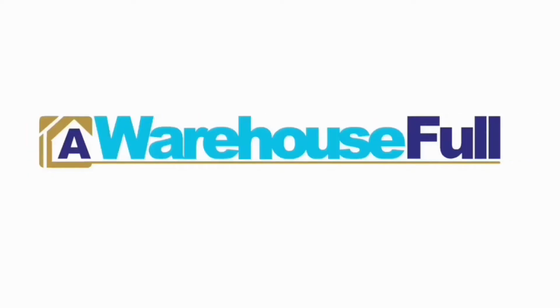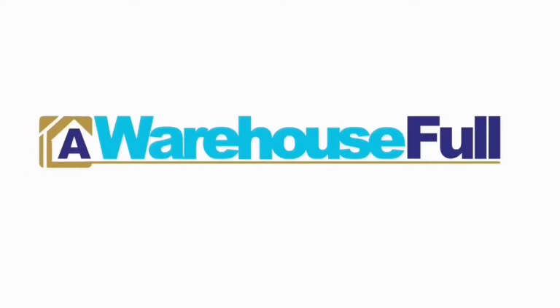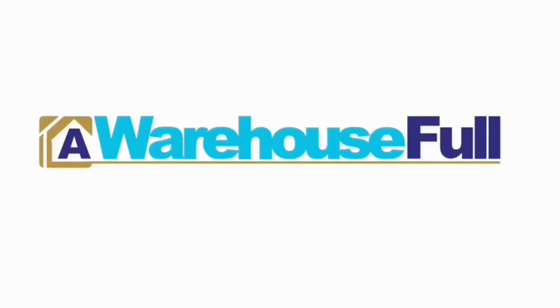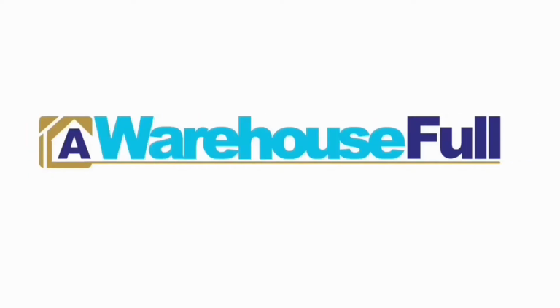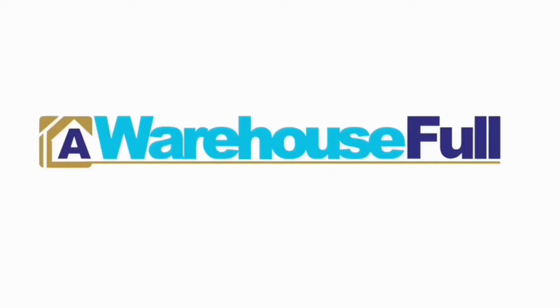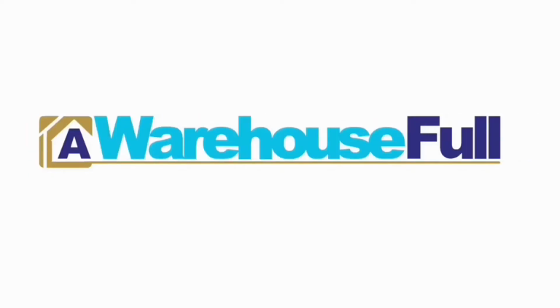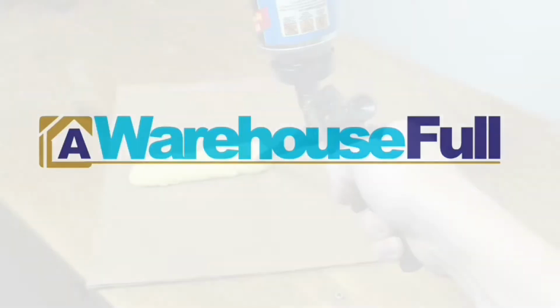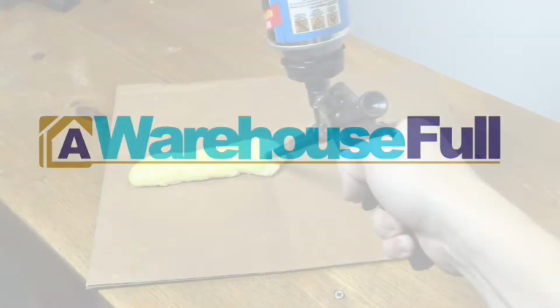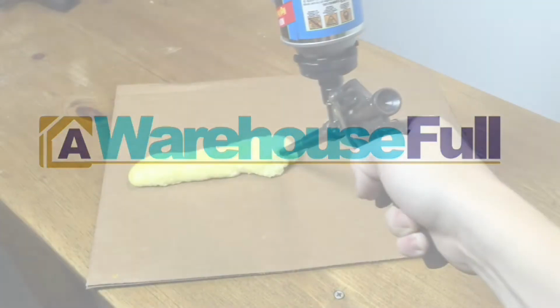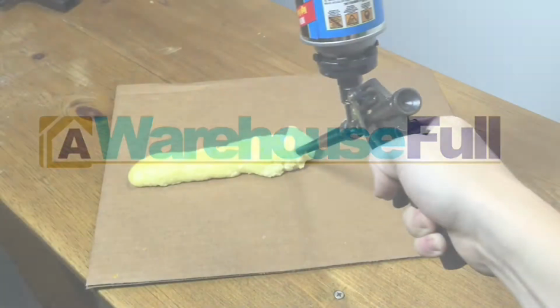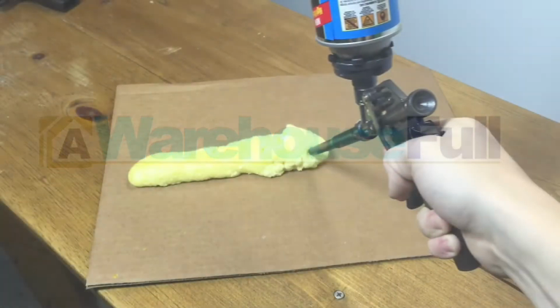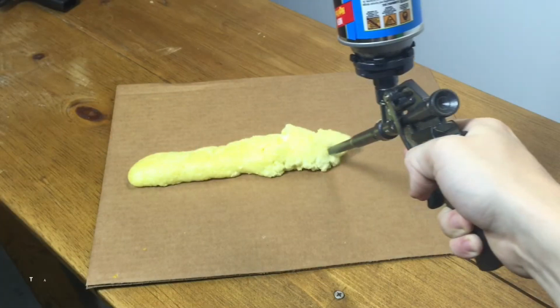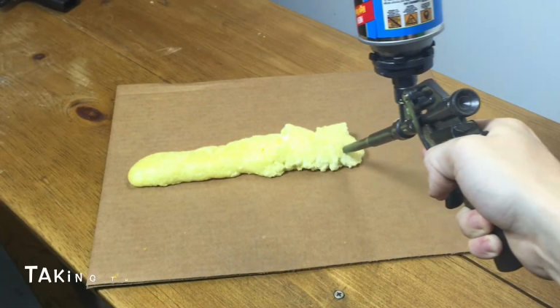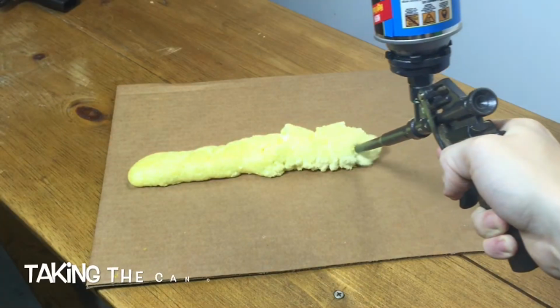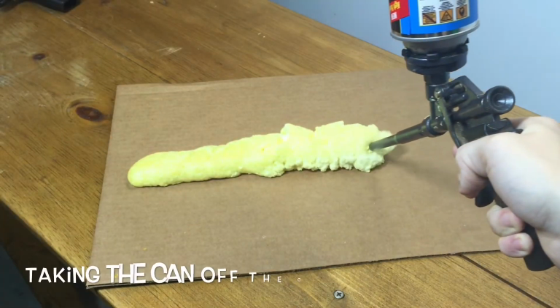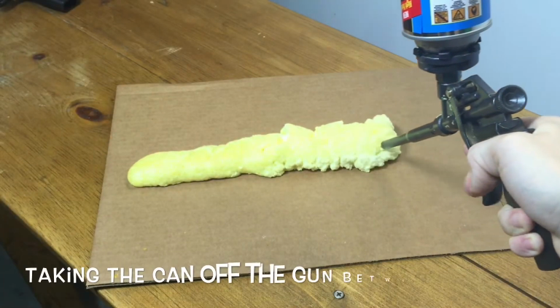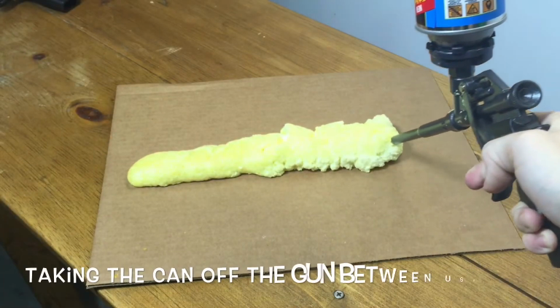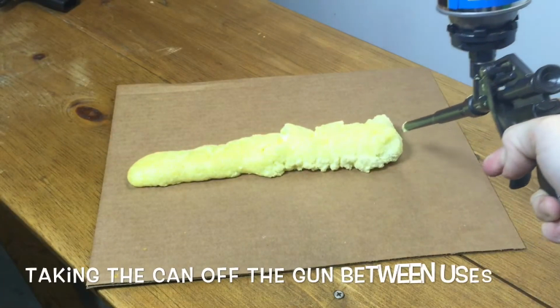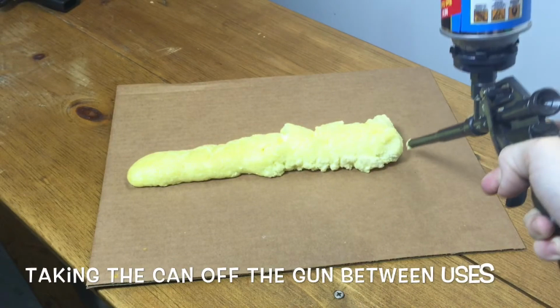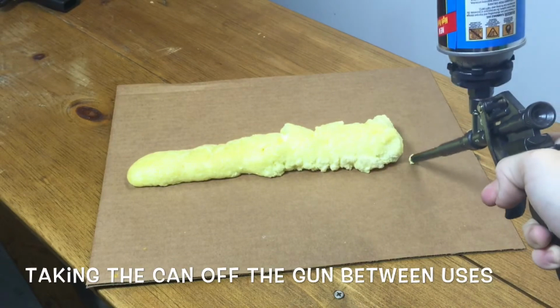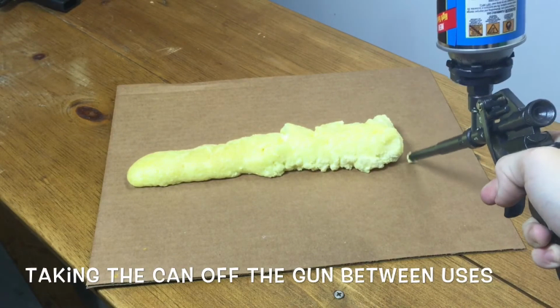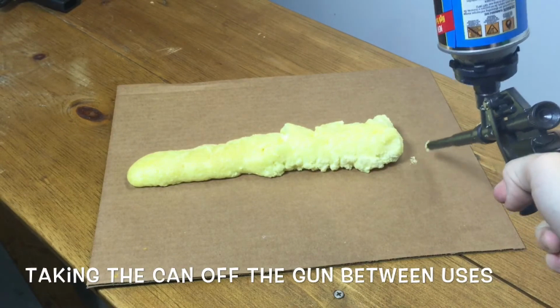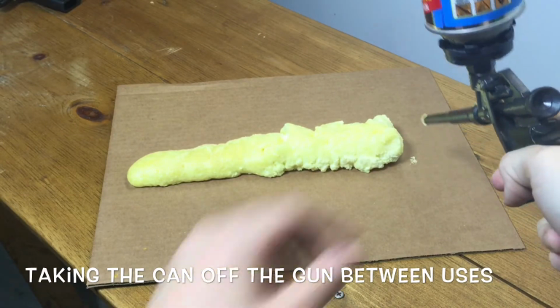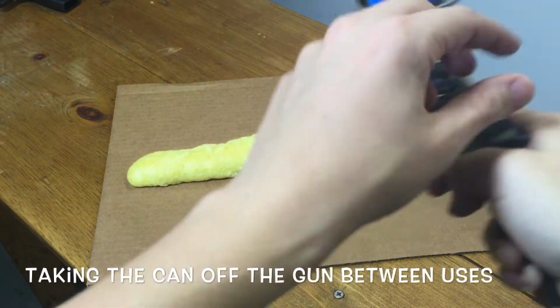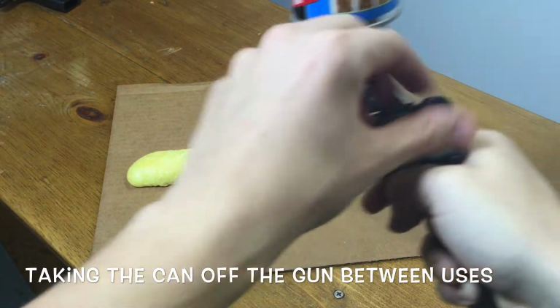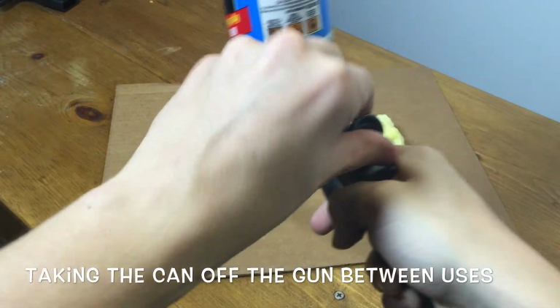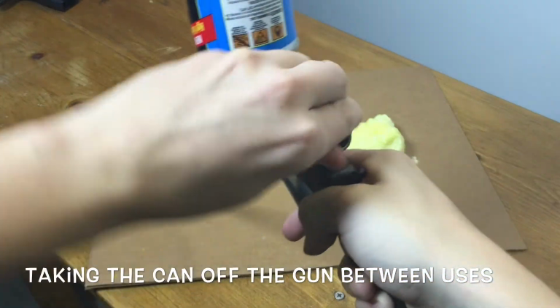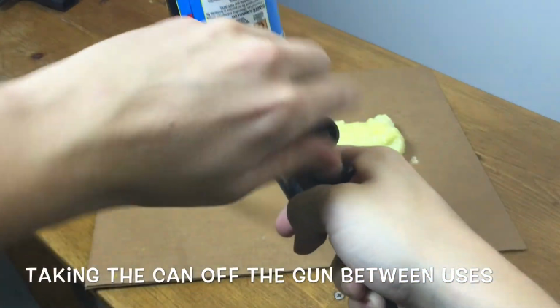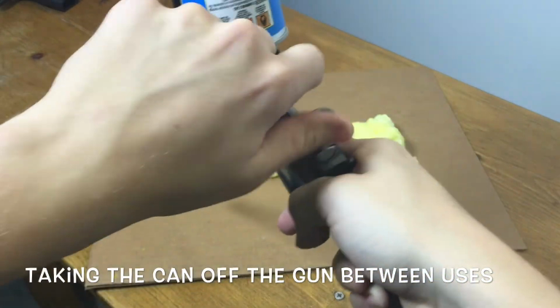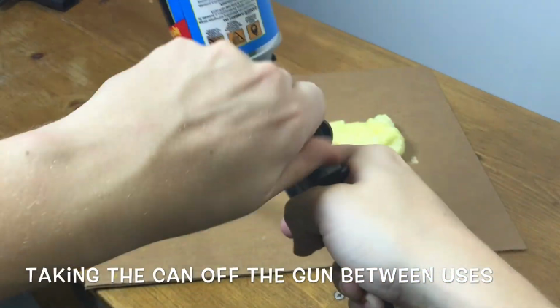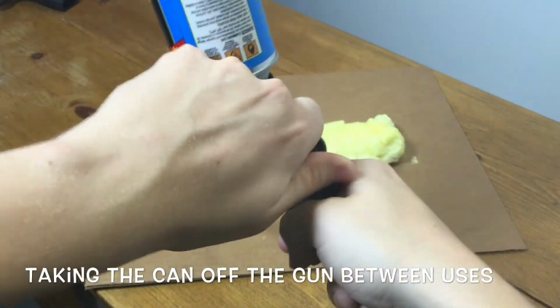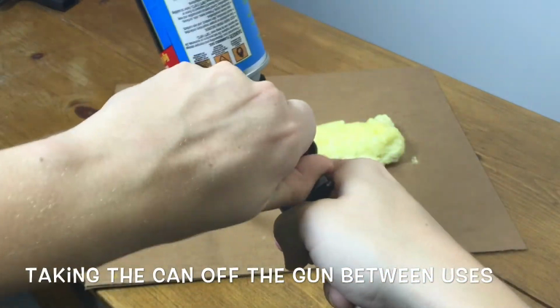Hey everybody, this is Dan from Warehouse Full here today to address some common mistakes made when working with professional foam guns.